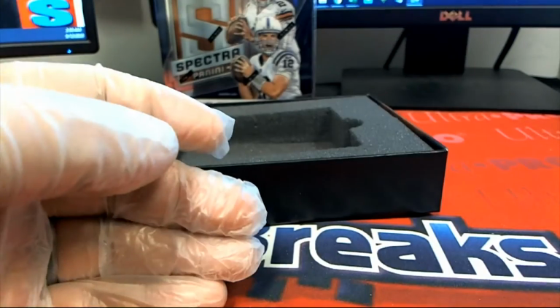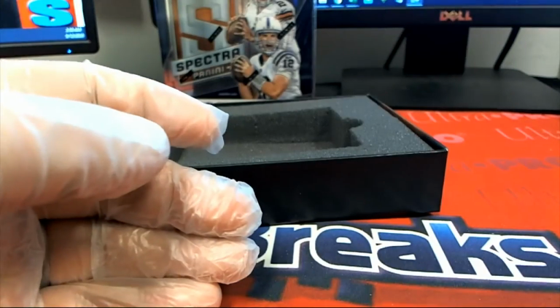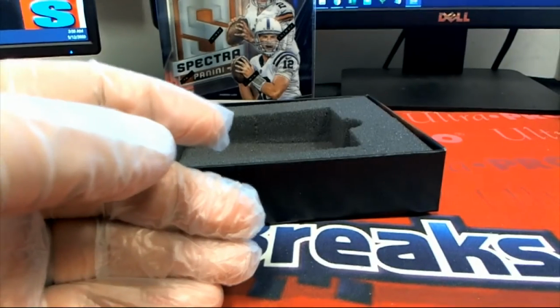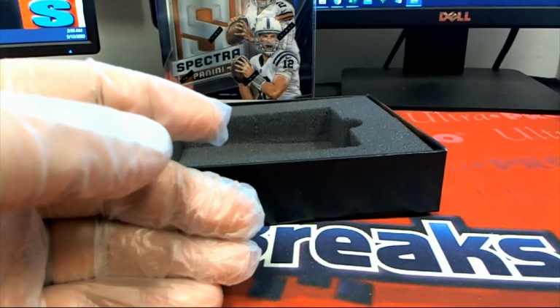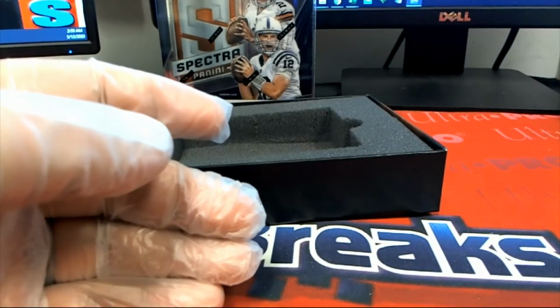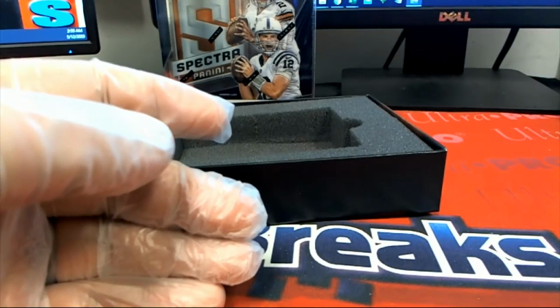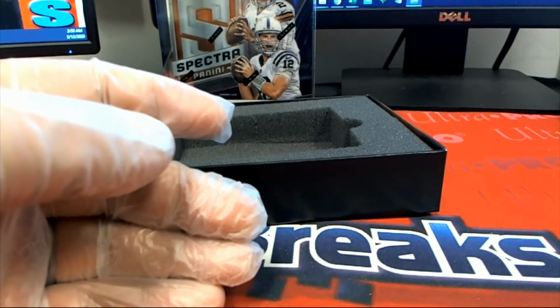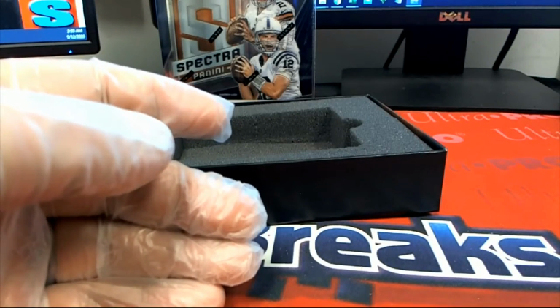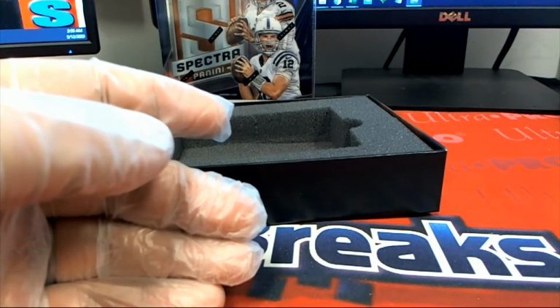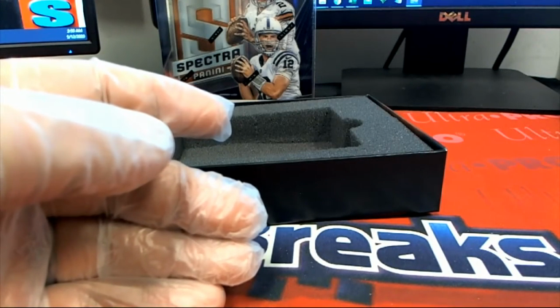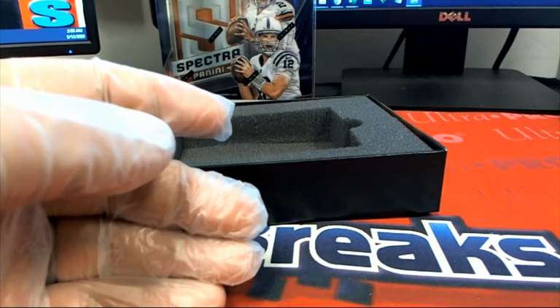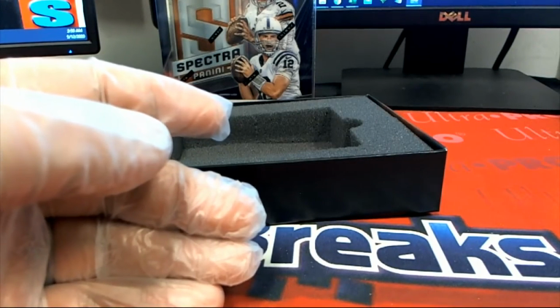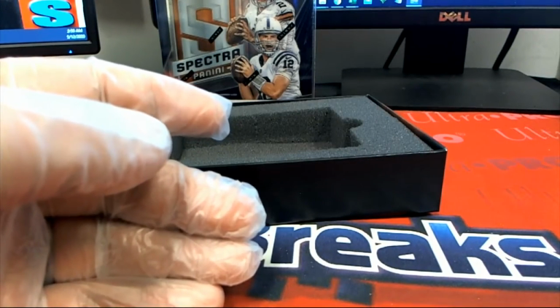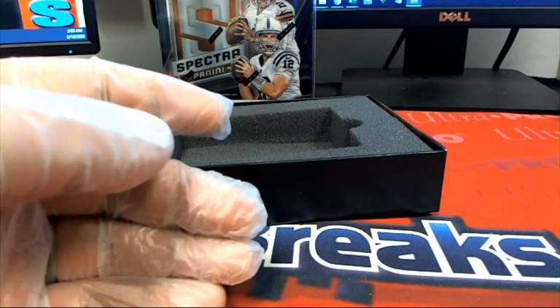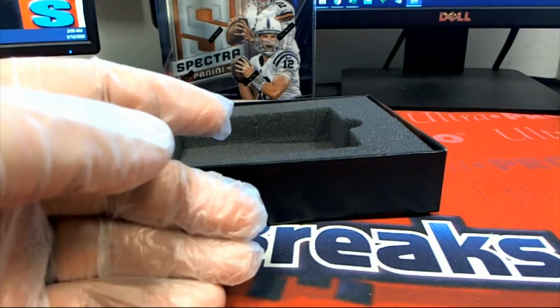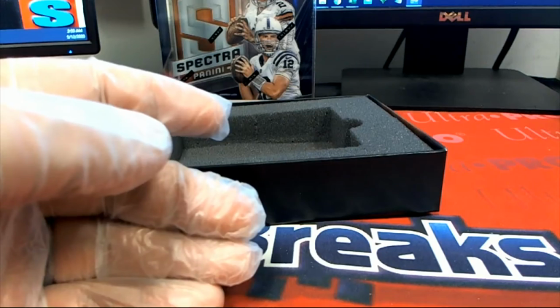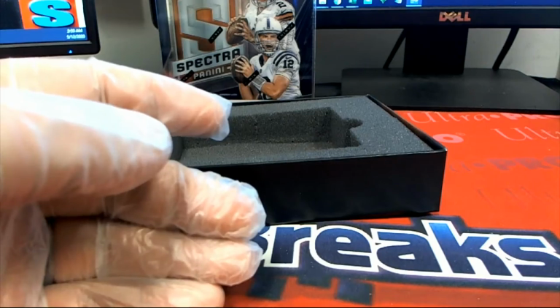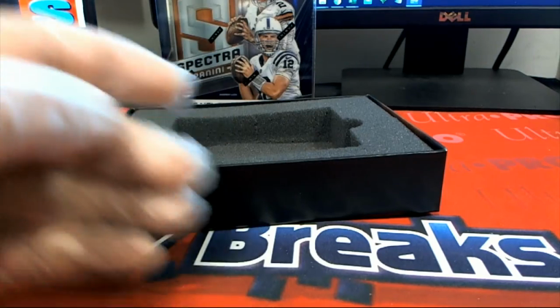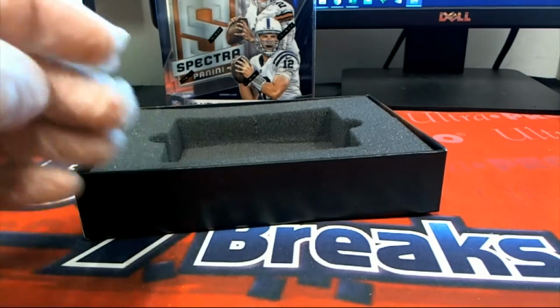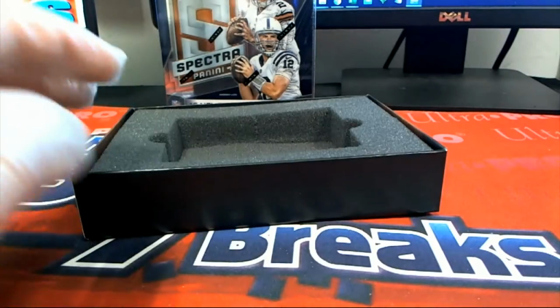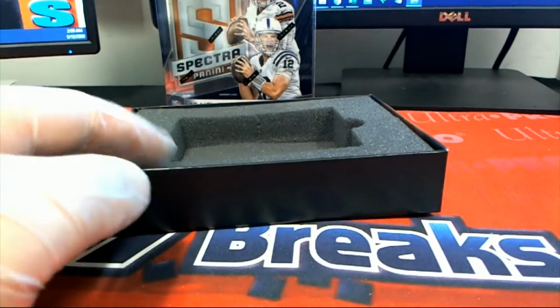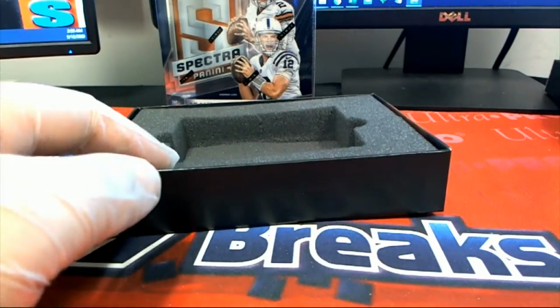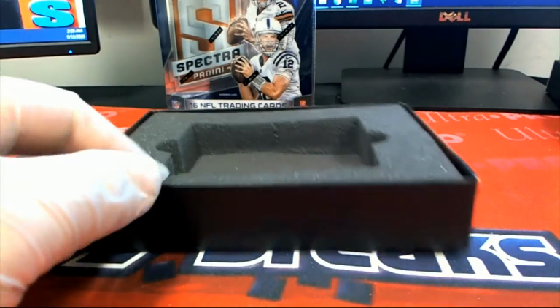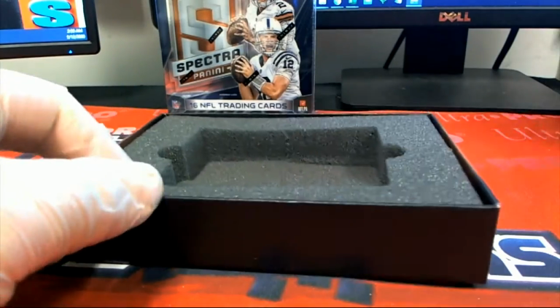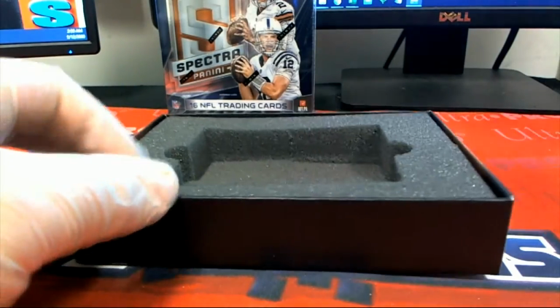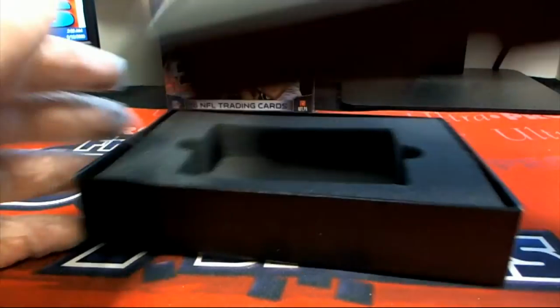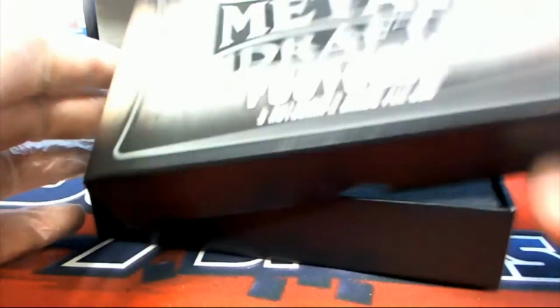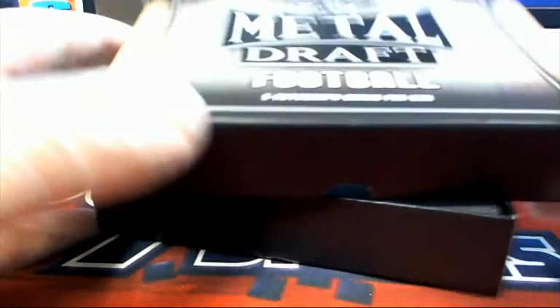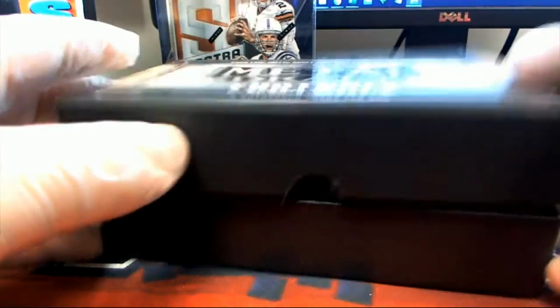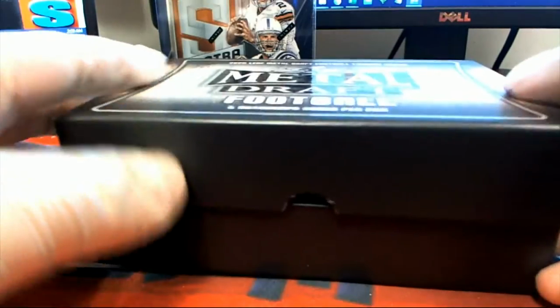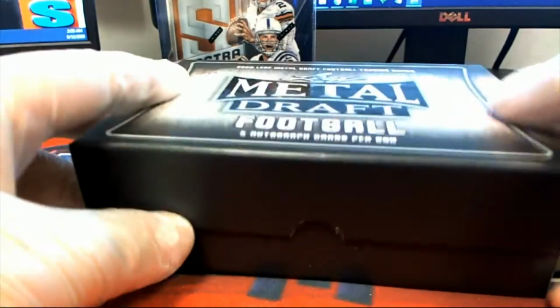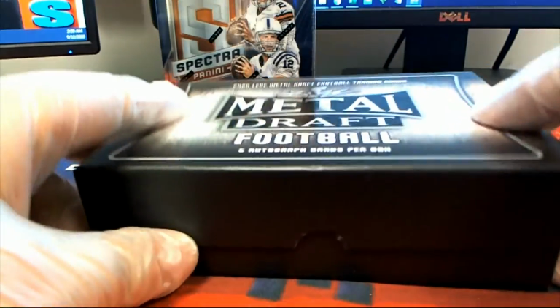Alright Kevin B, that was your Metal Draft. Here's your Spectra.